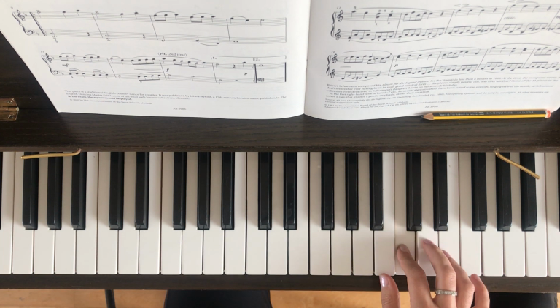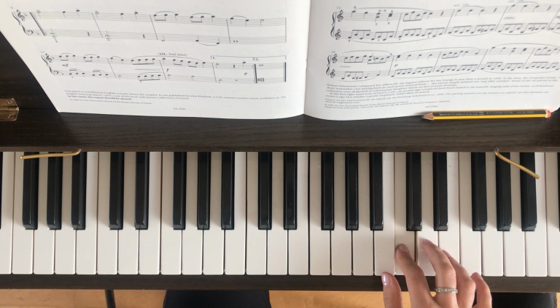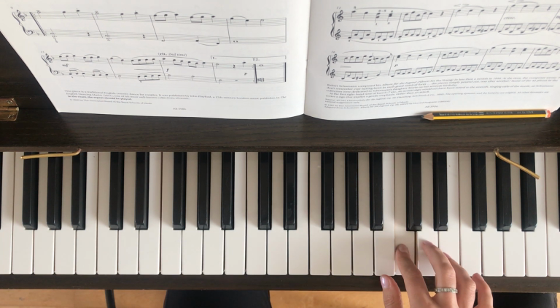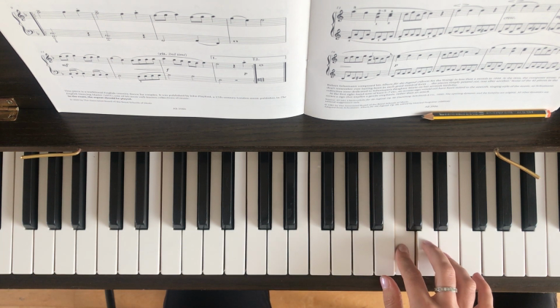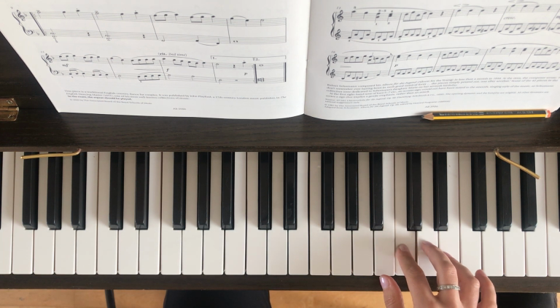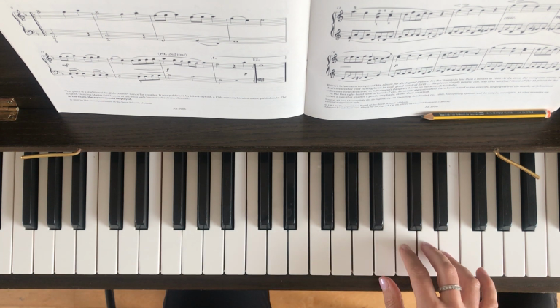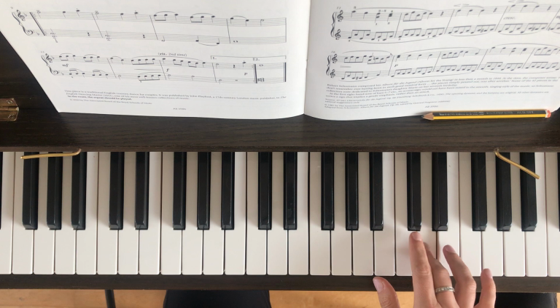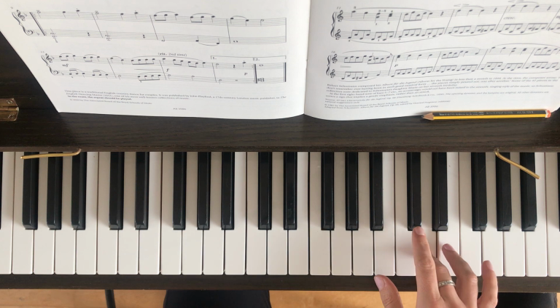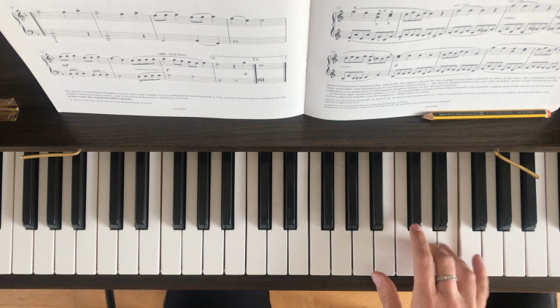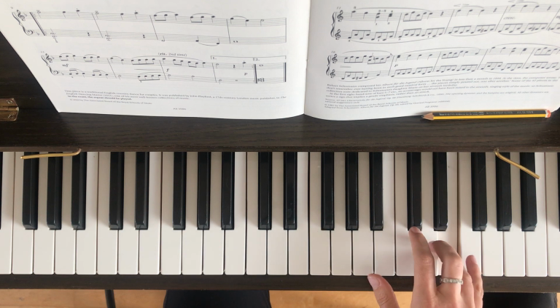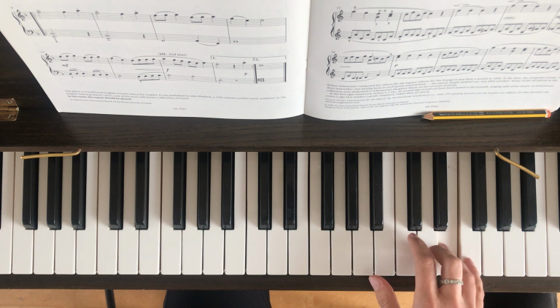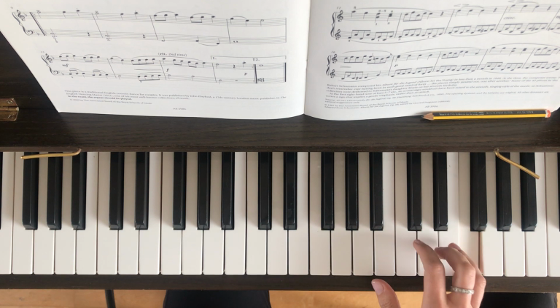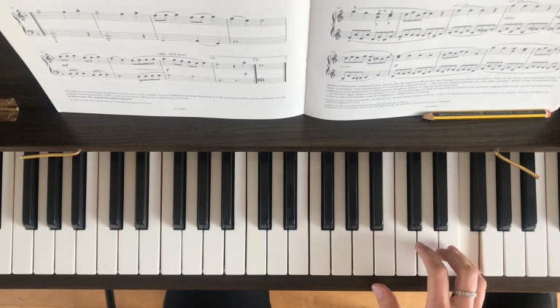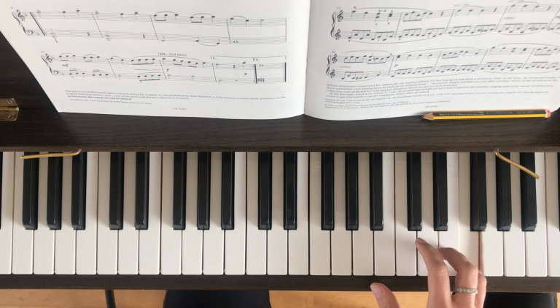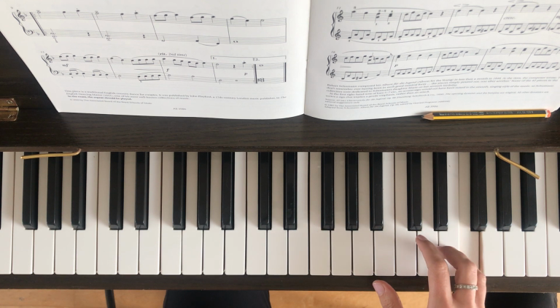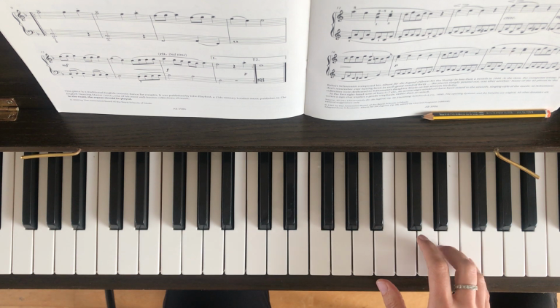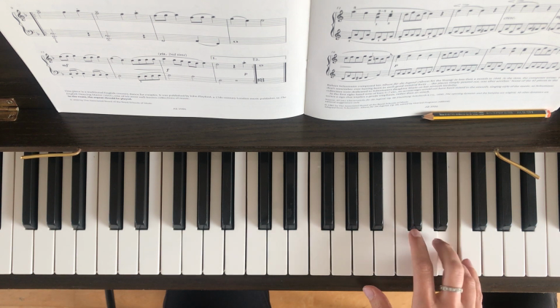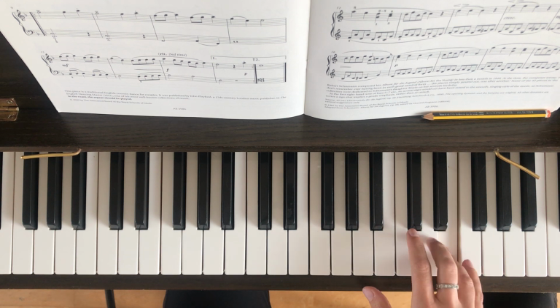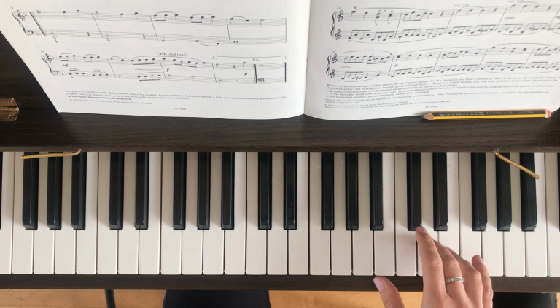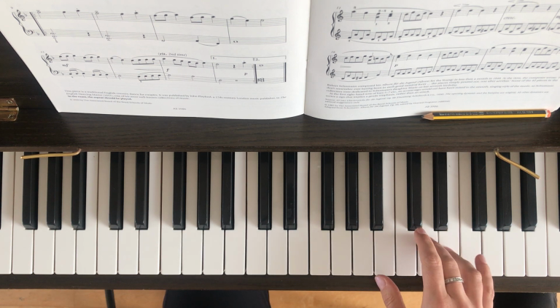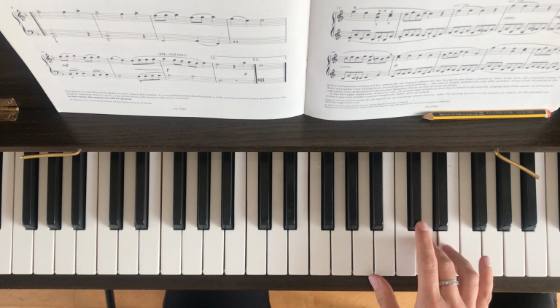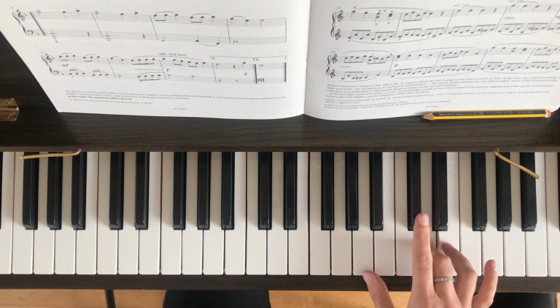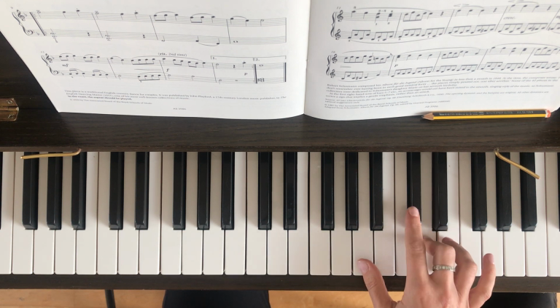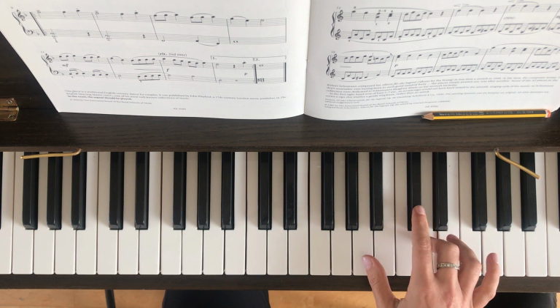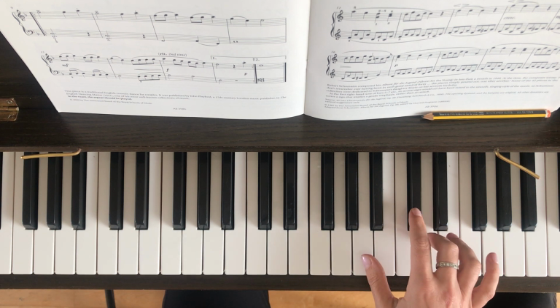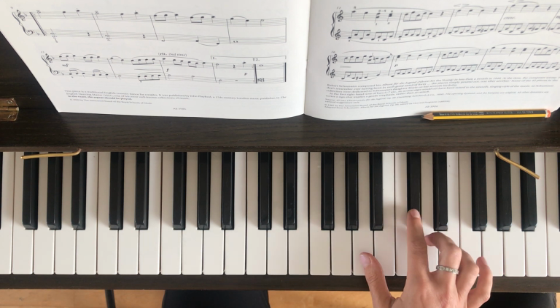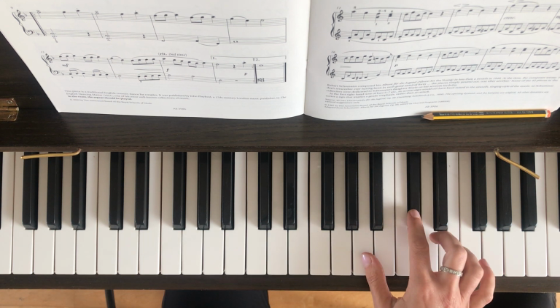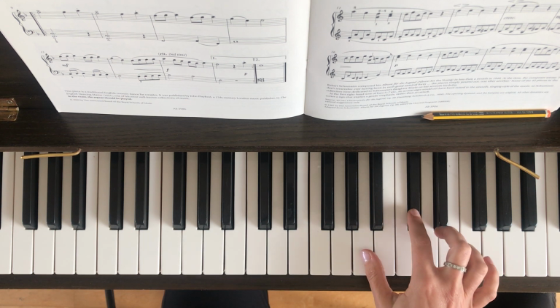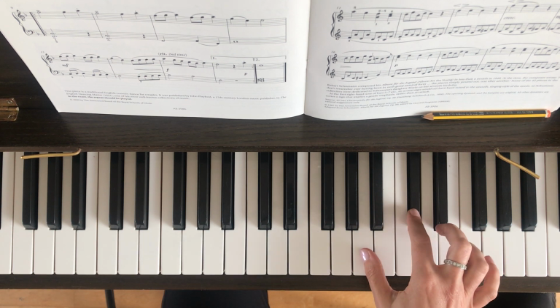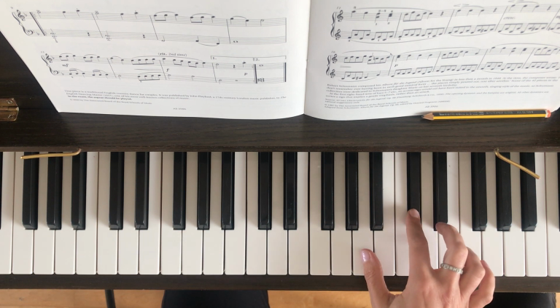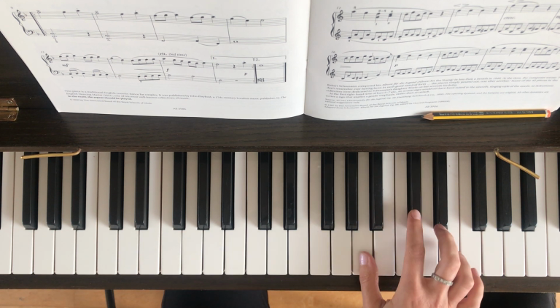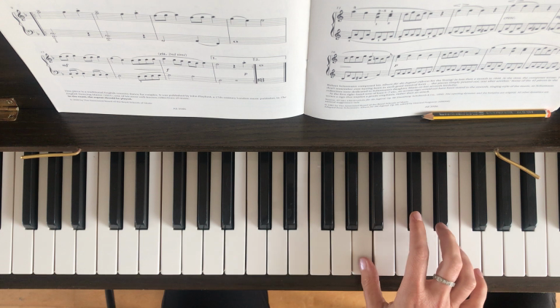Then D, E, F. Then E, D. Then C sharp and two A's.